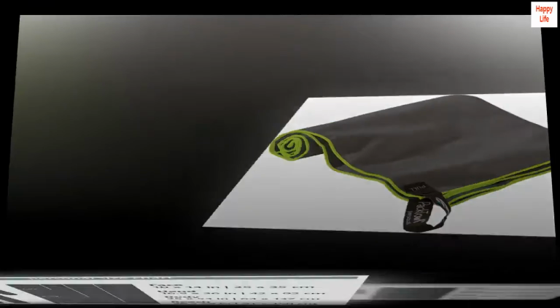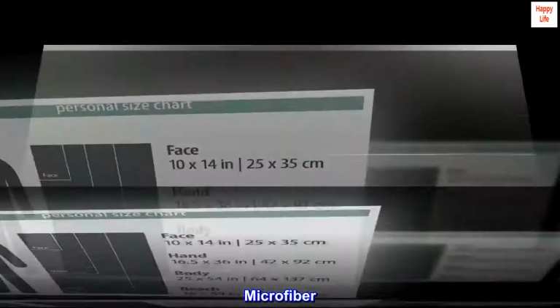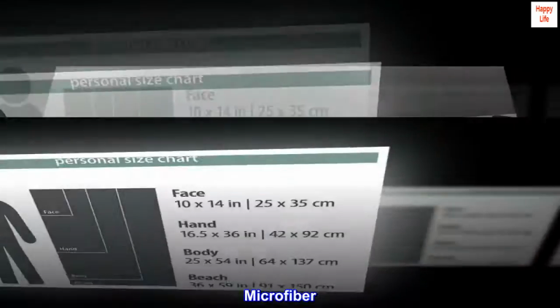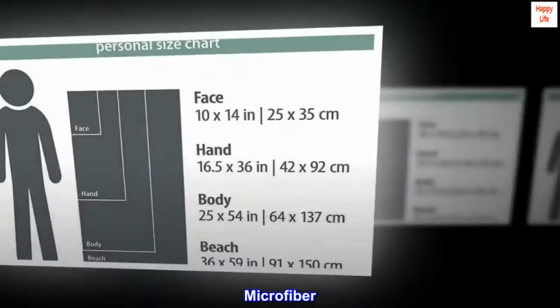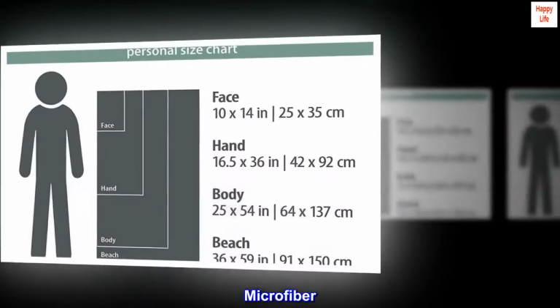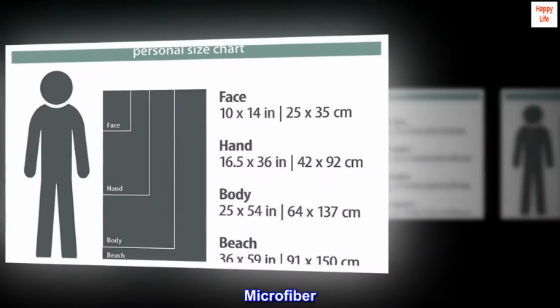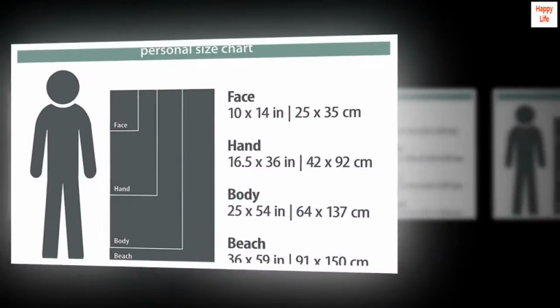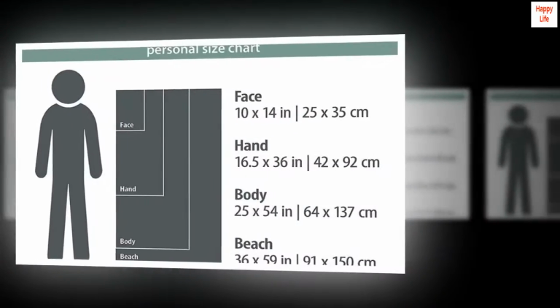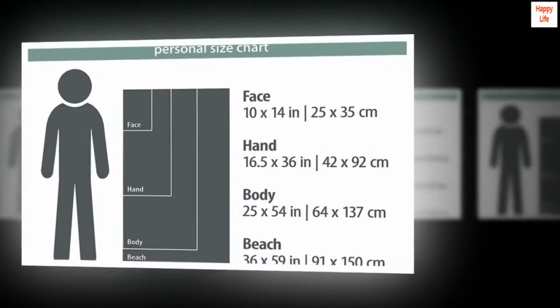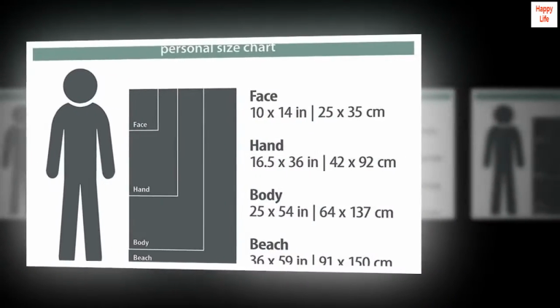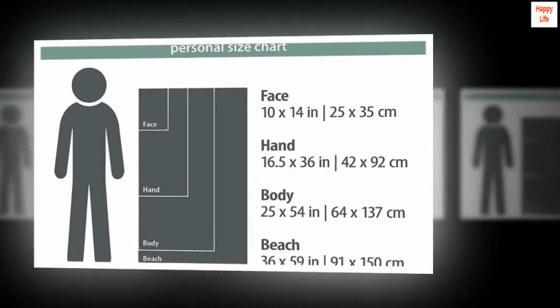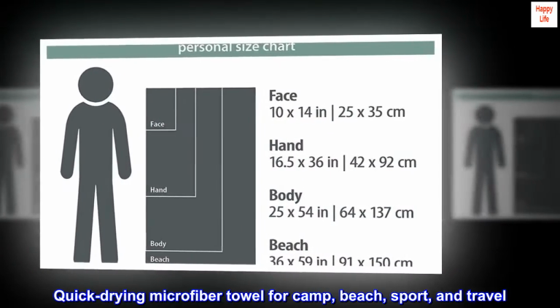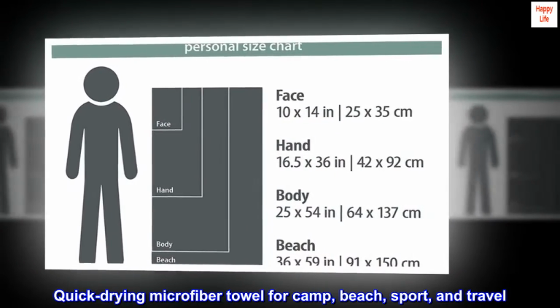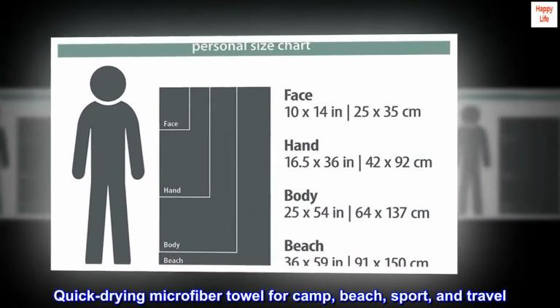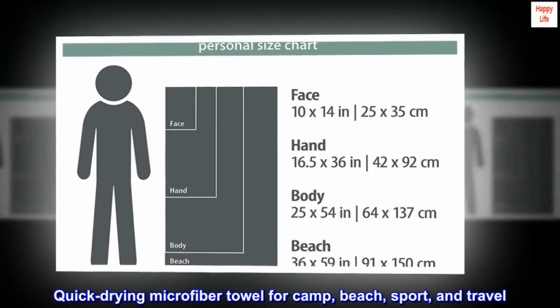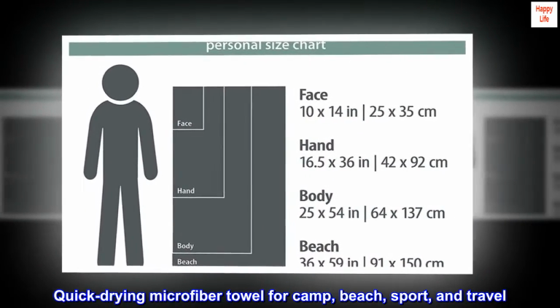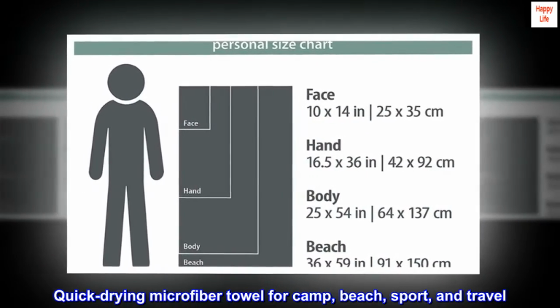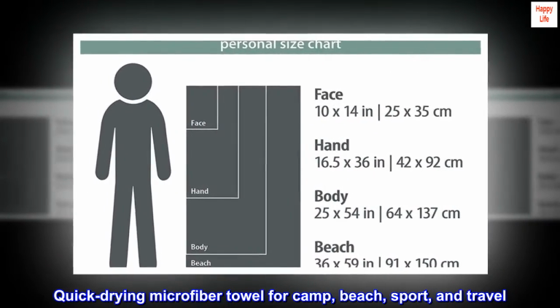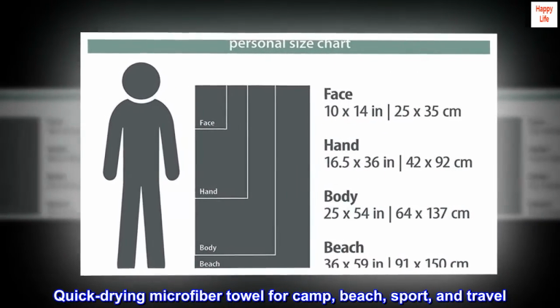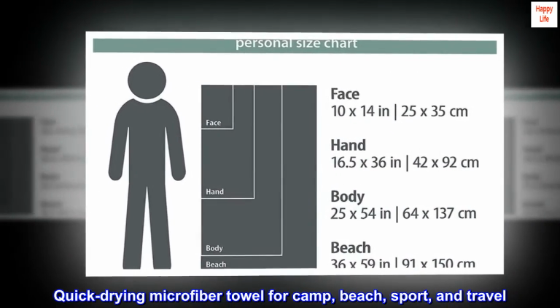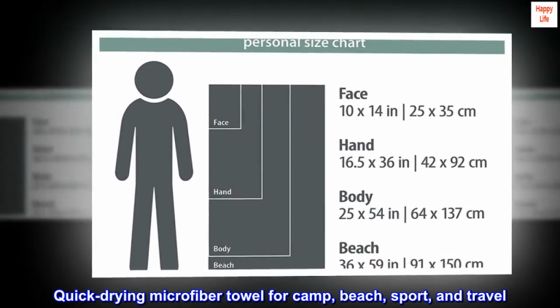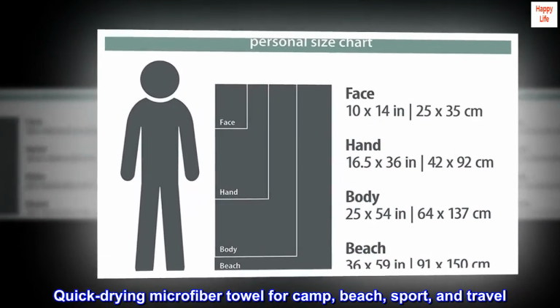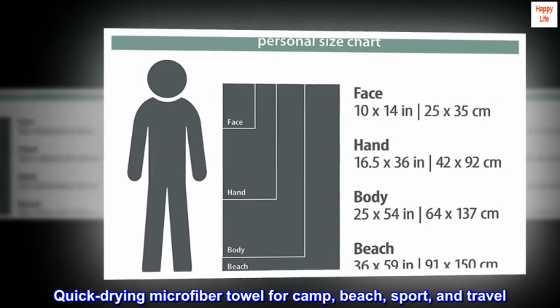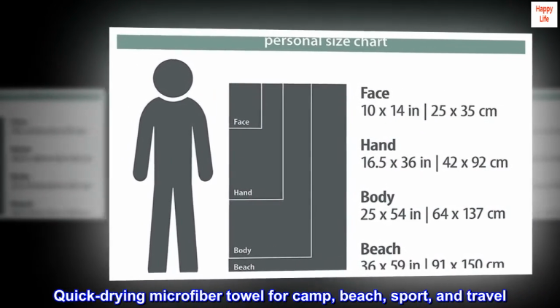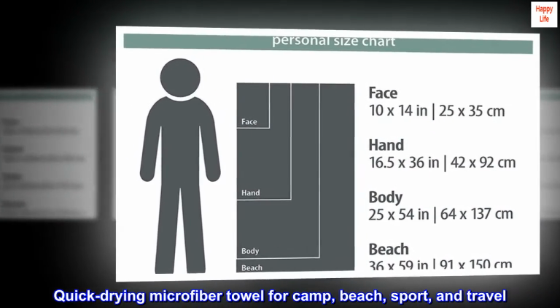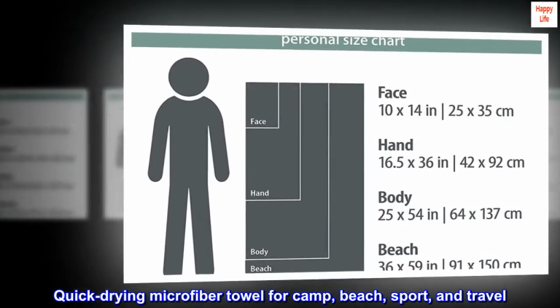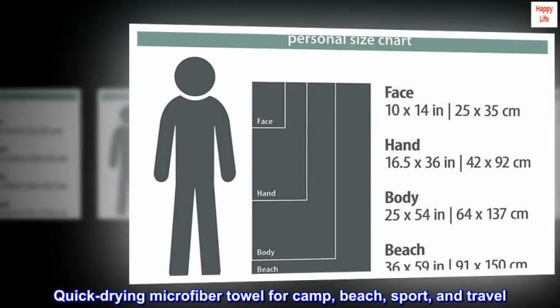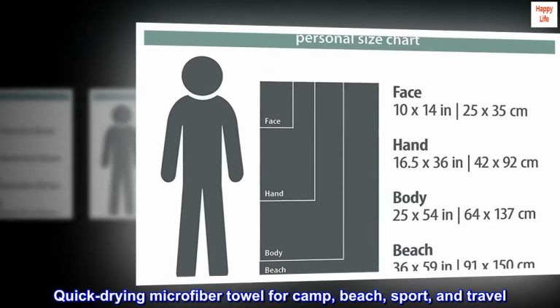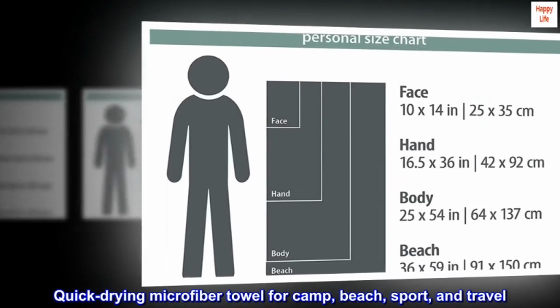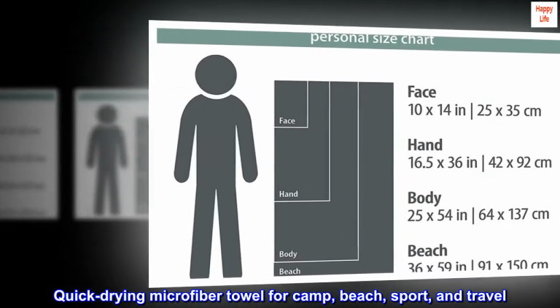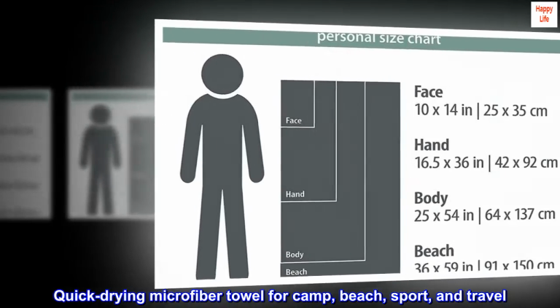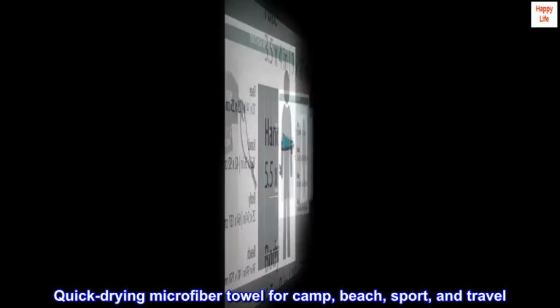Microfiber. Quick-drying microfiber towel for camp, beach, sport, and travel.